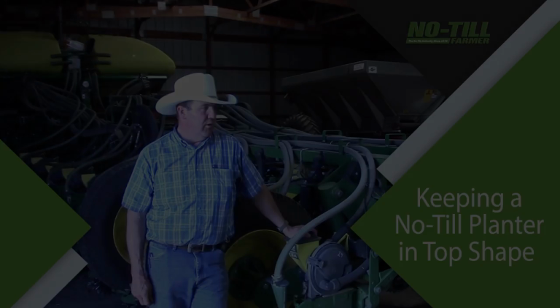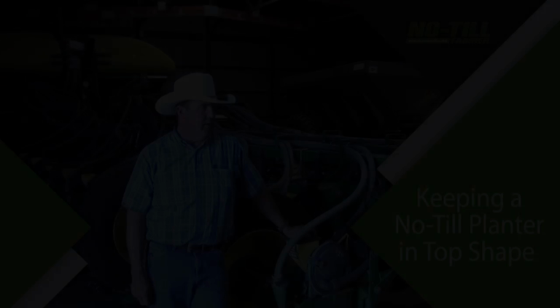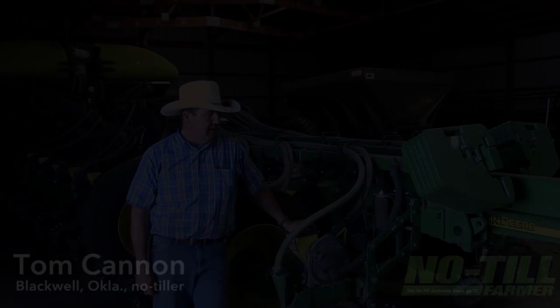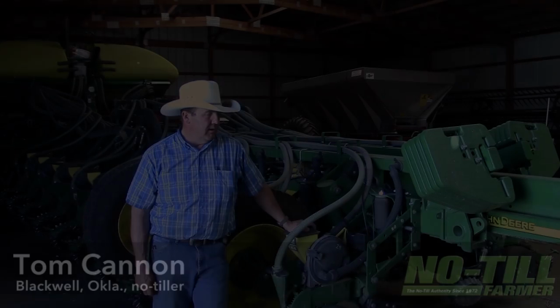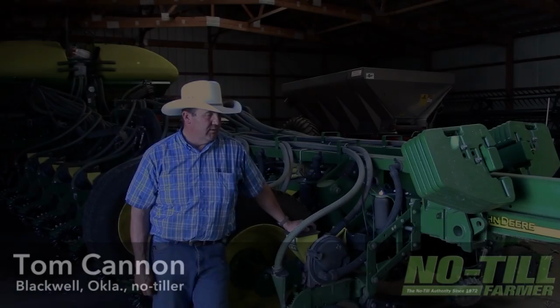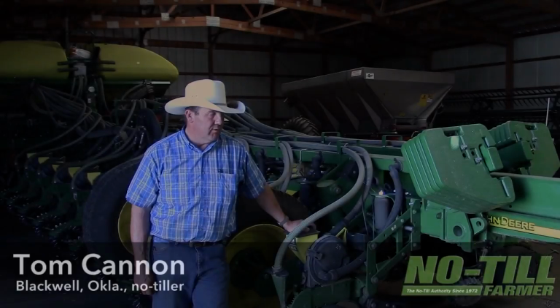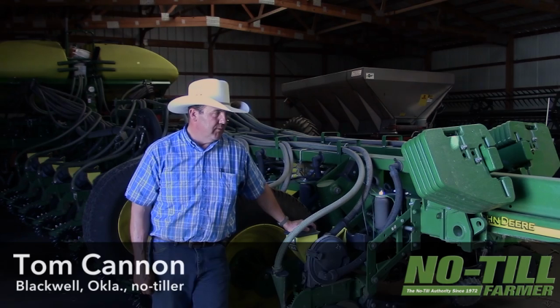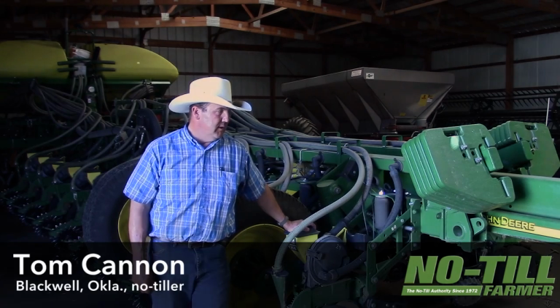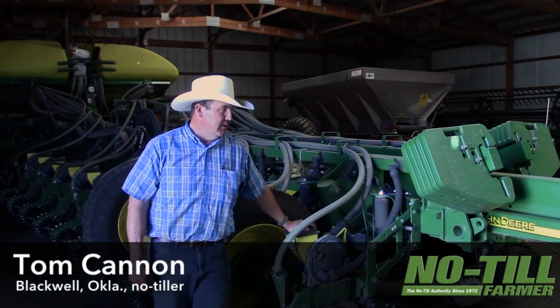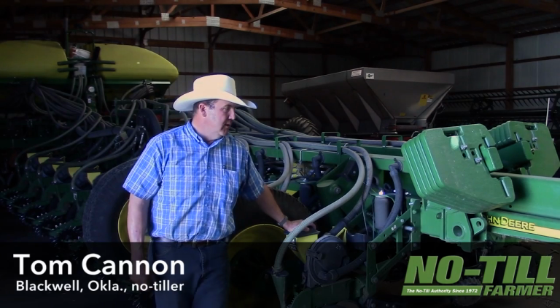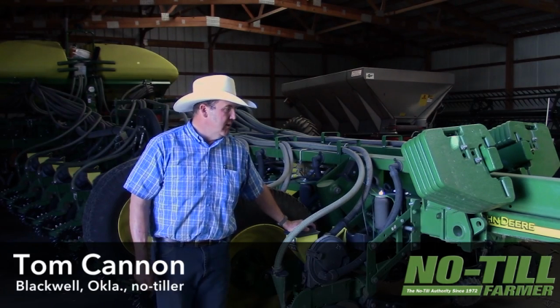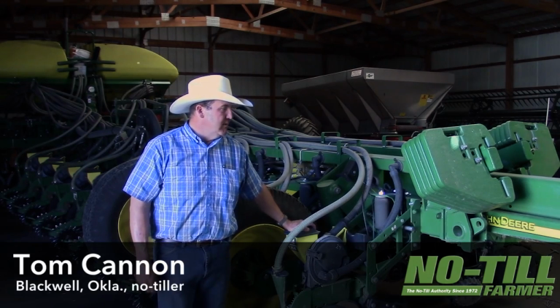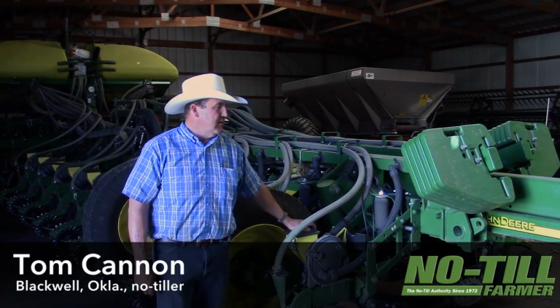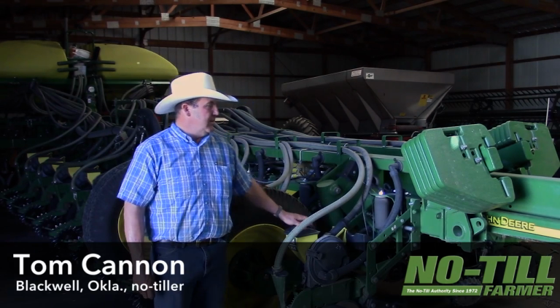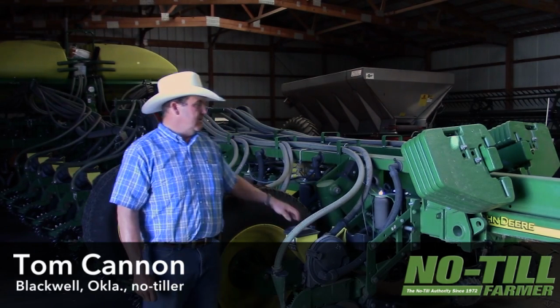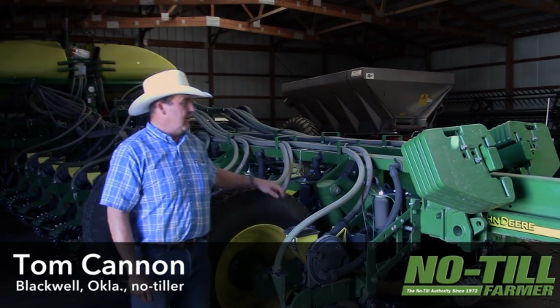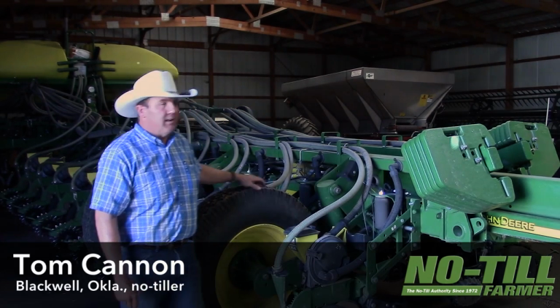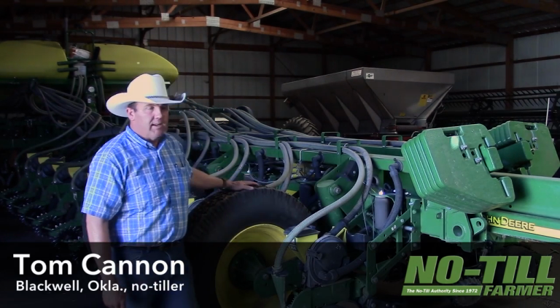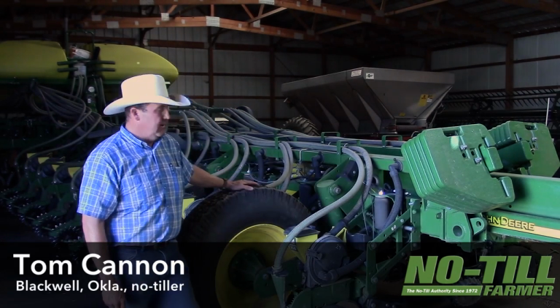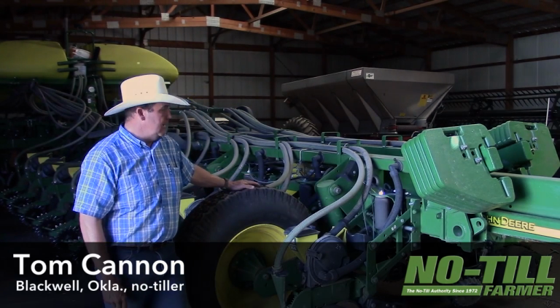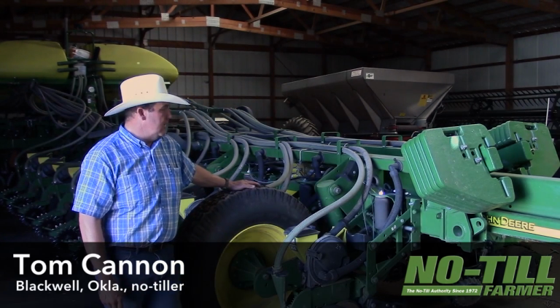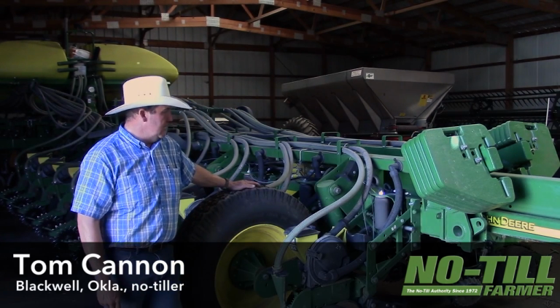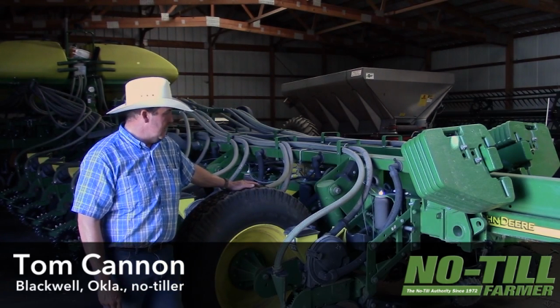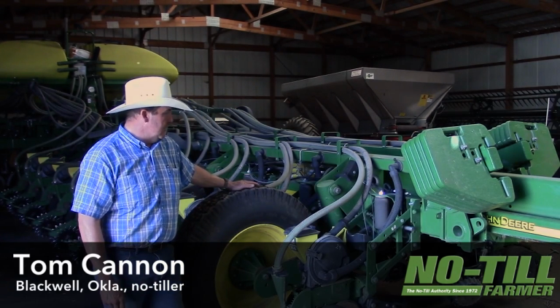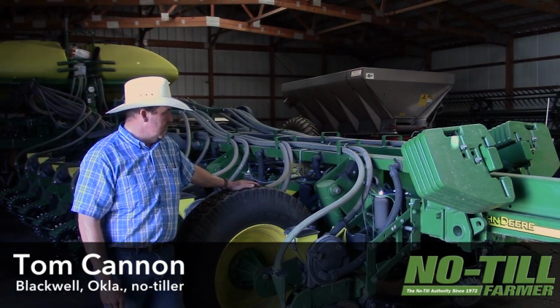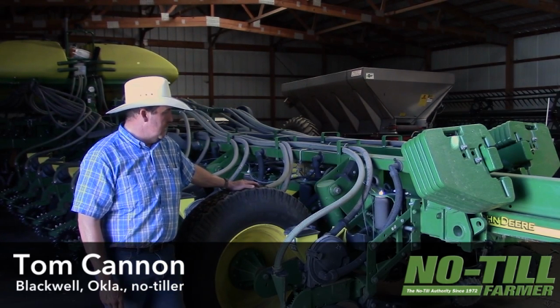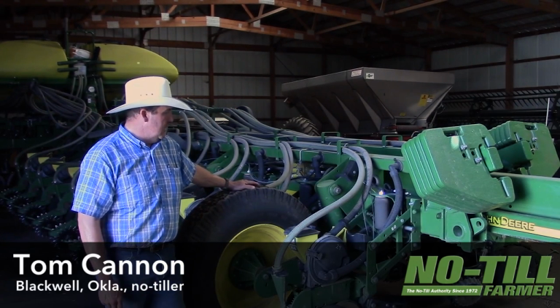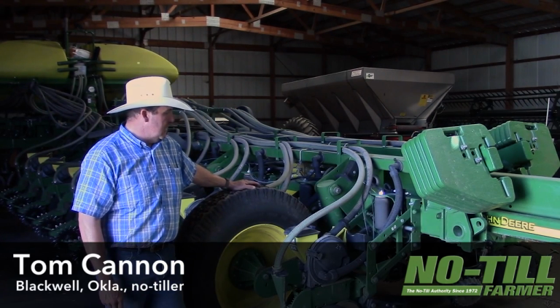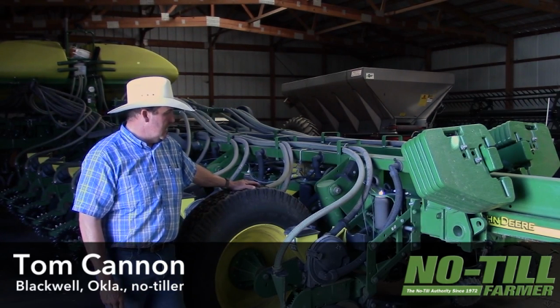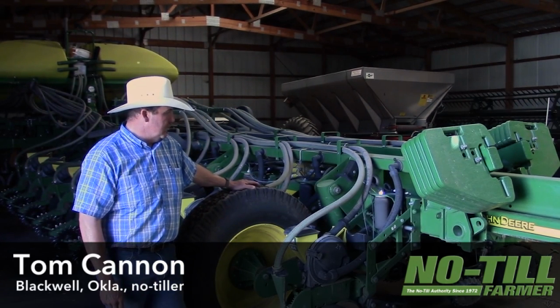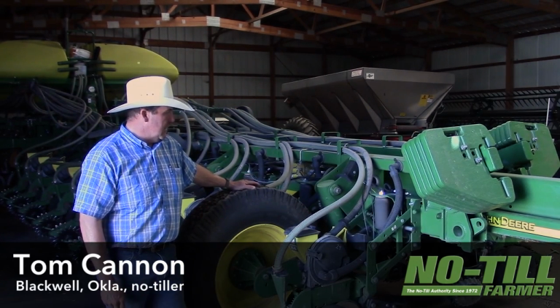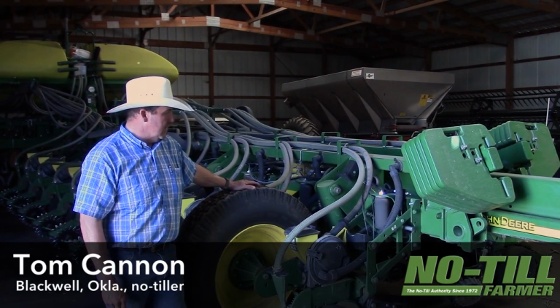It's a central fill 1770 N.T. John Deere planter.